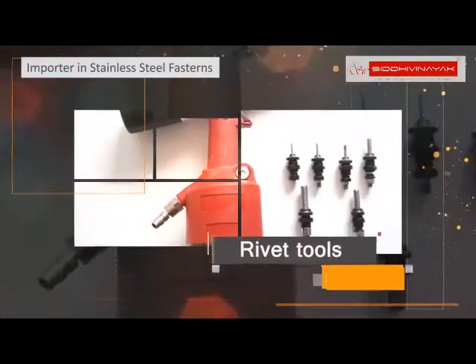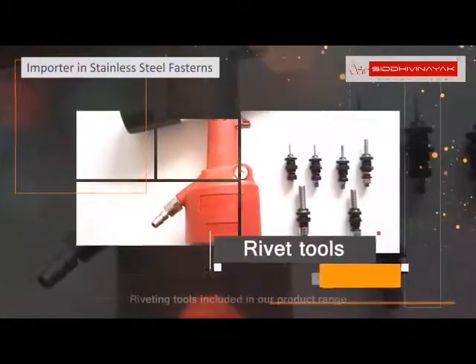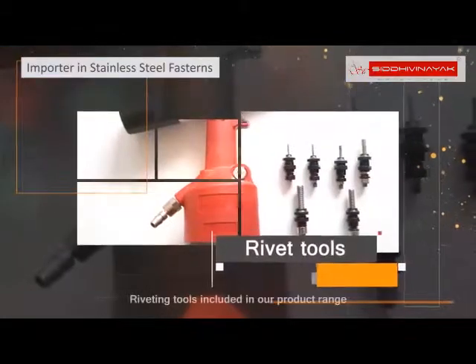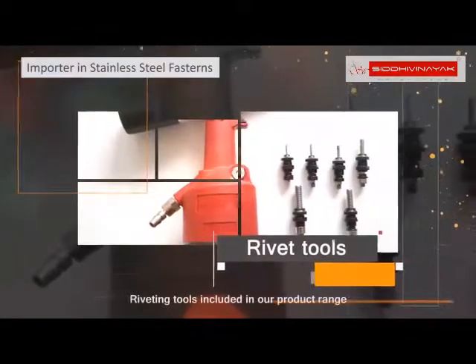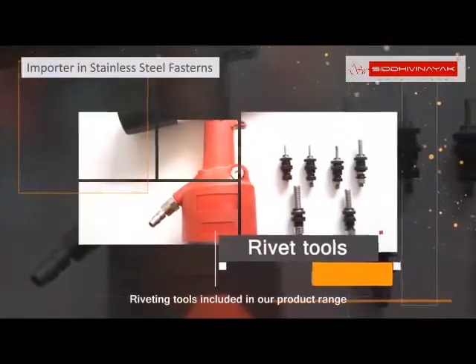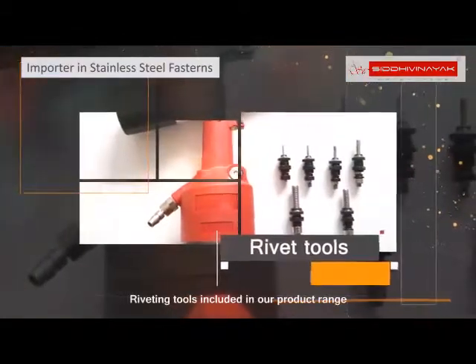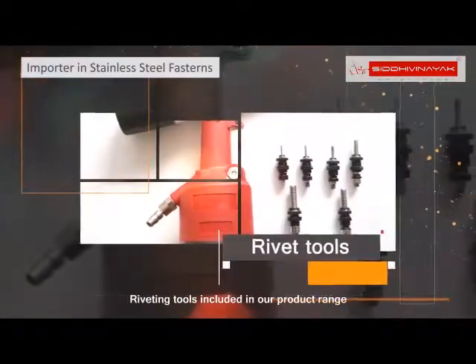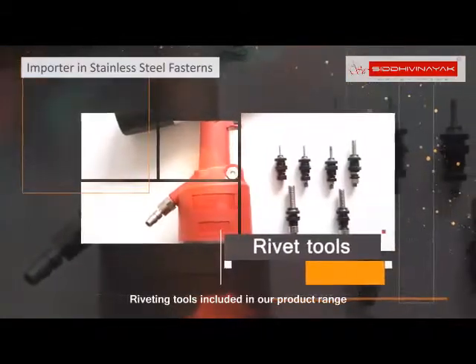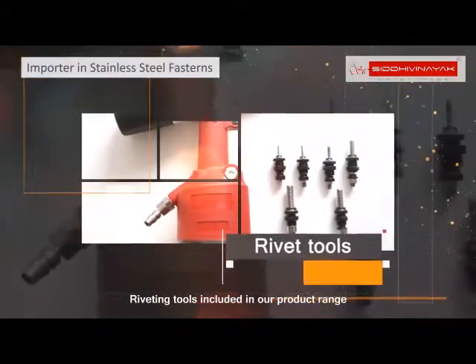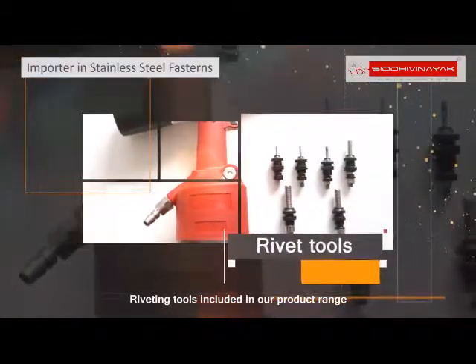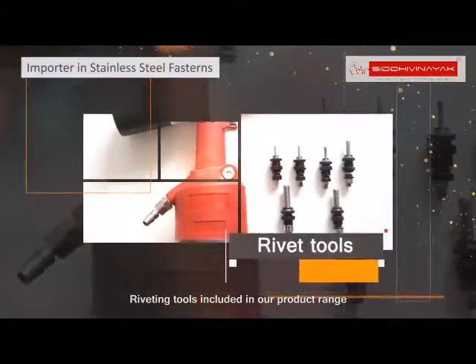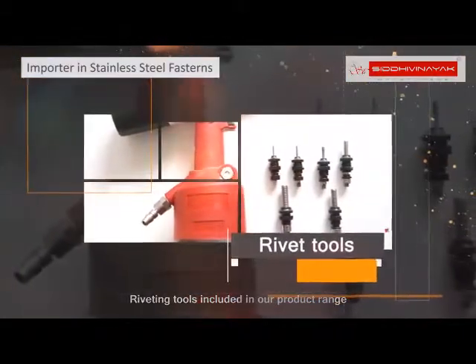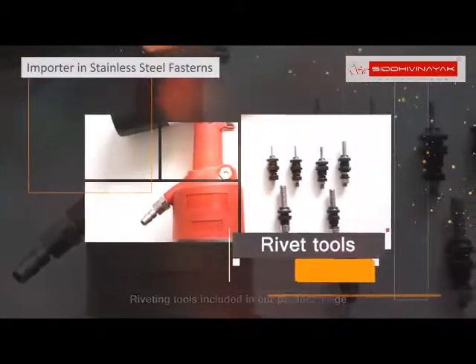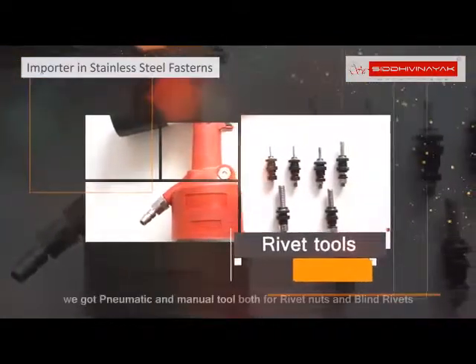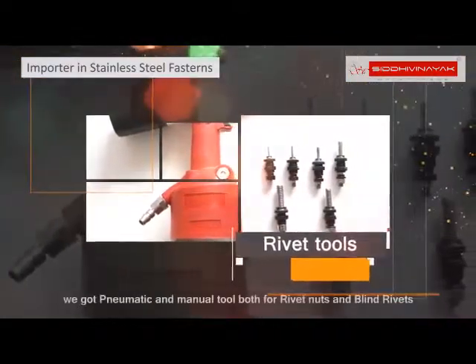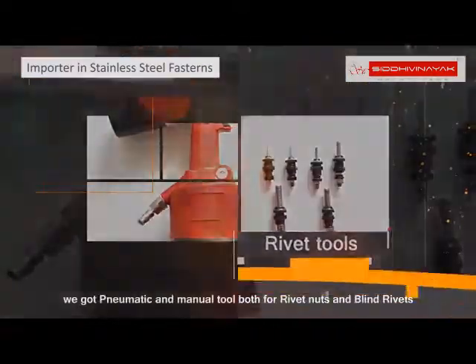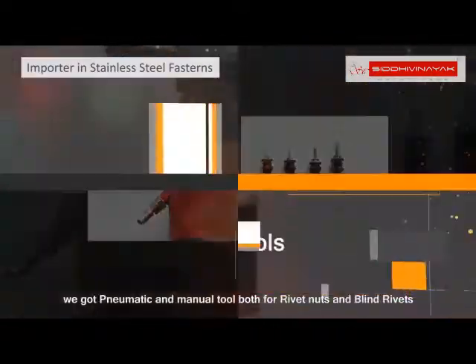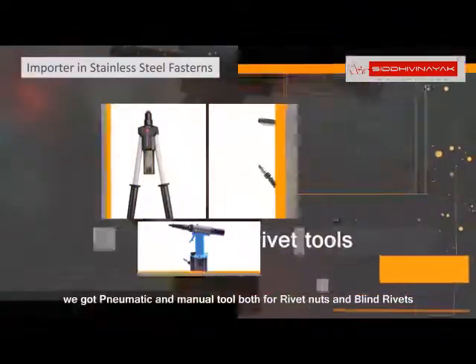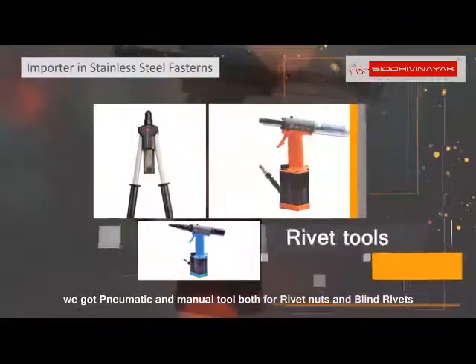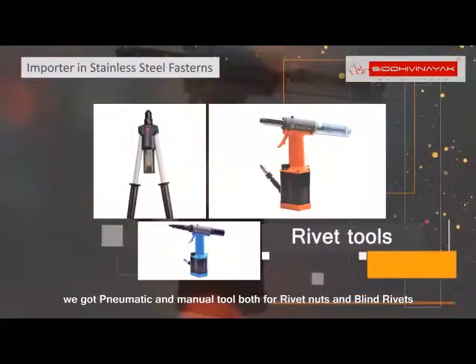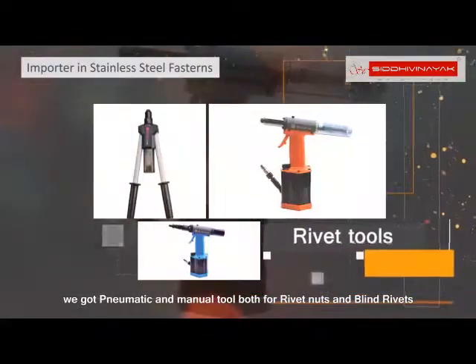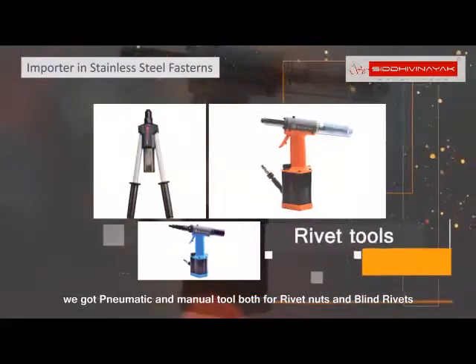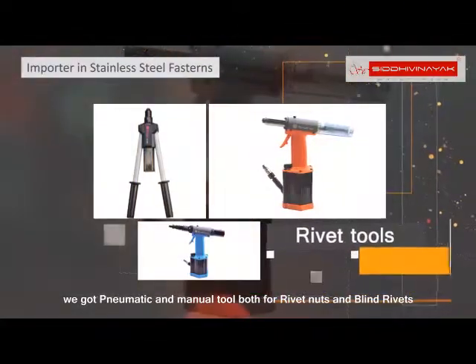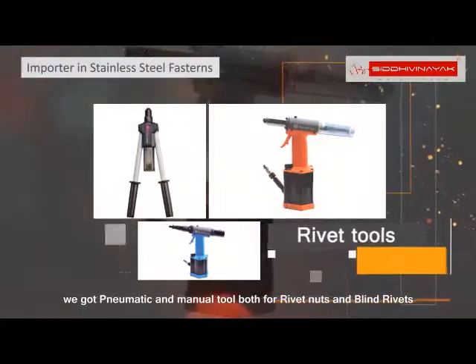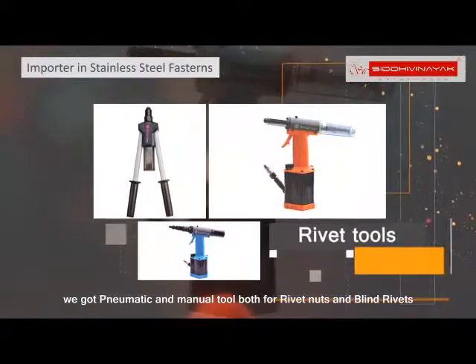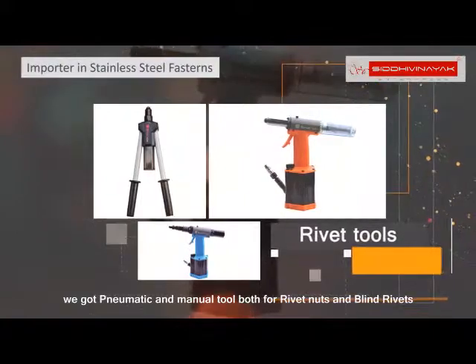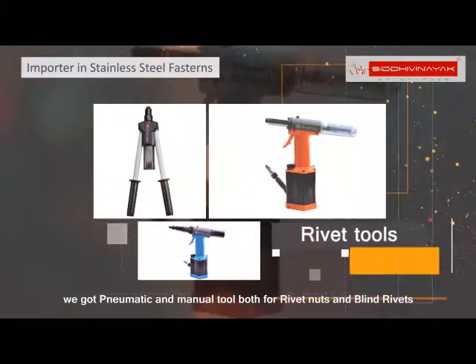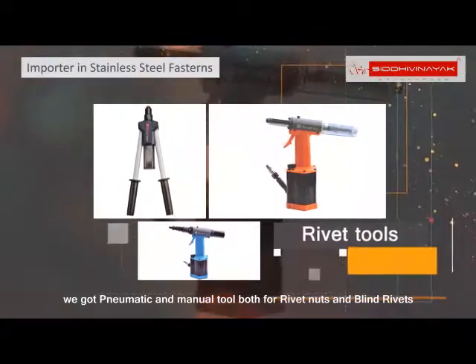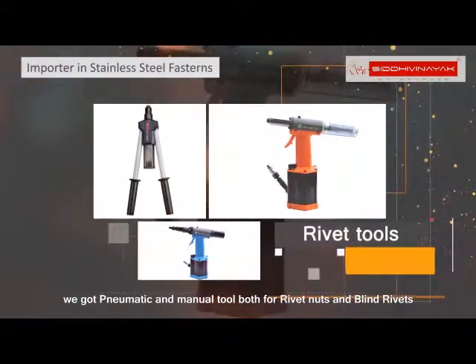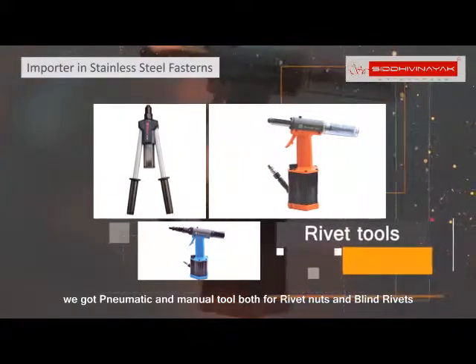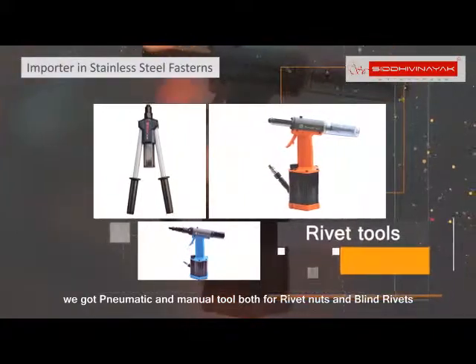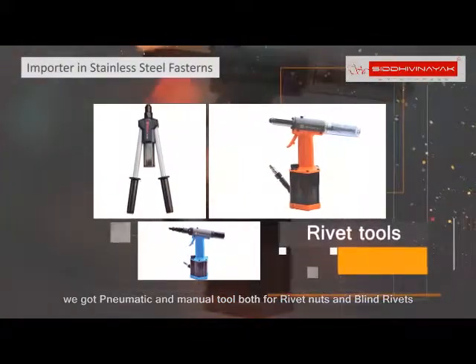Riveting tools included in our product range — we have pneumatic and manual tools, both for rivet nuts and blind rivets.